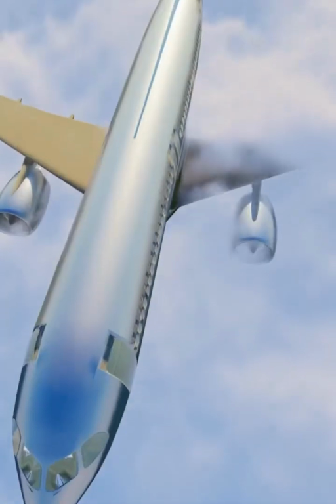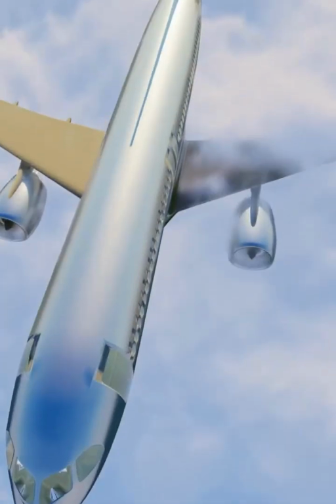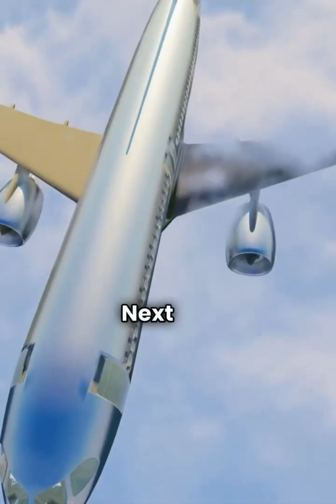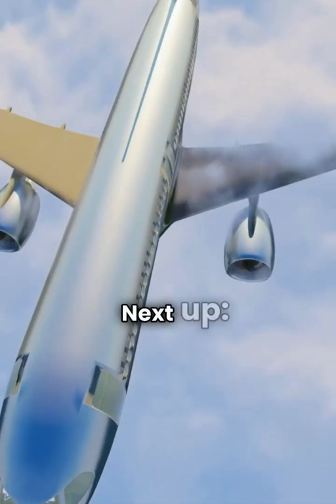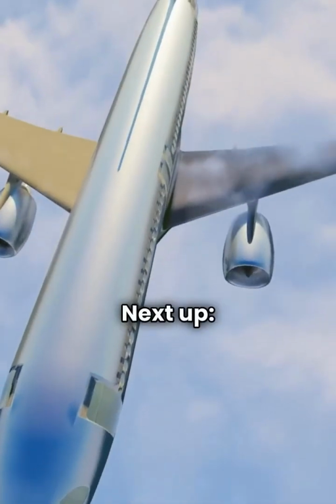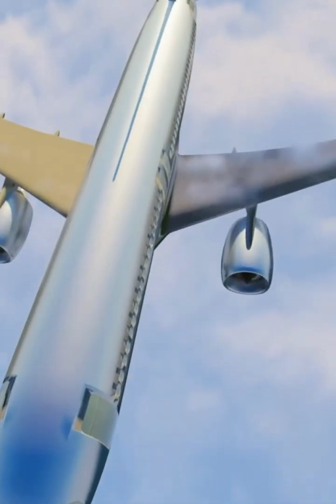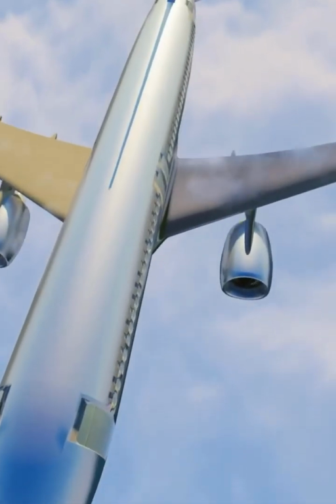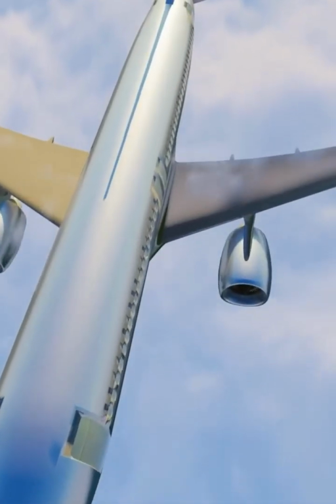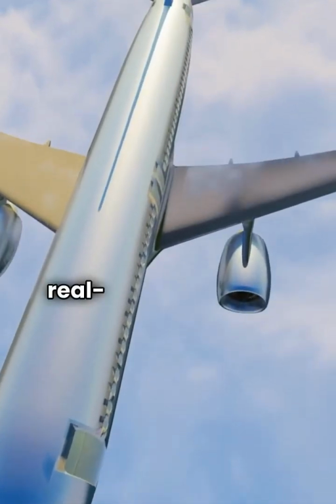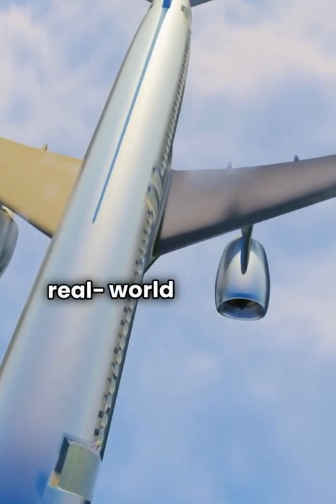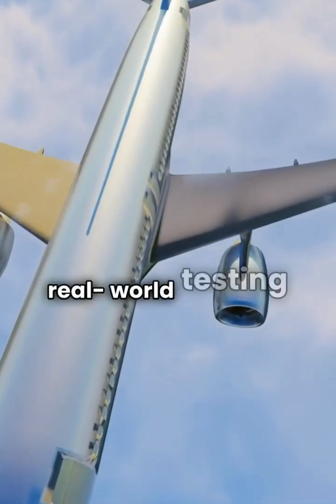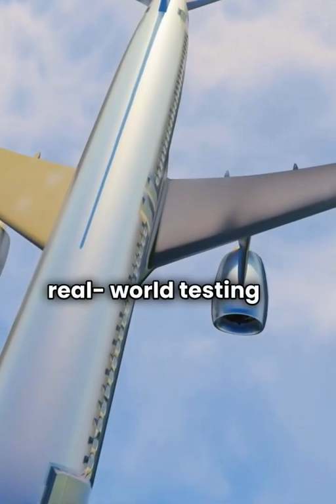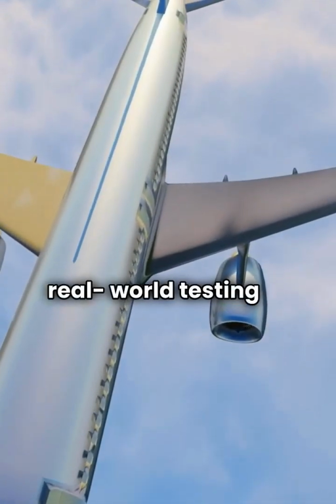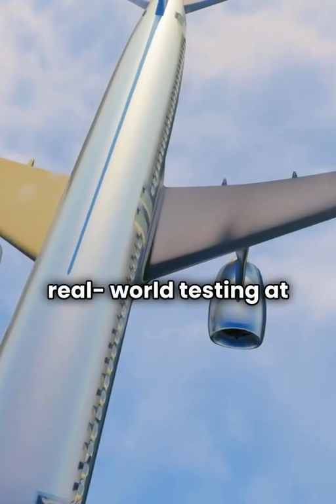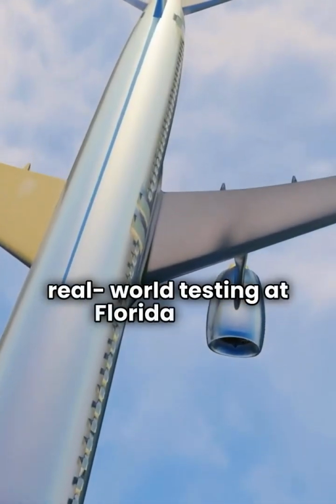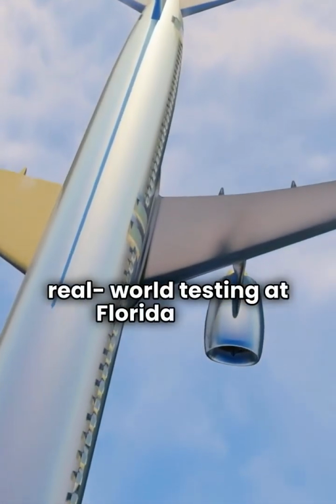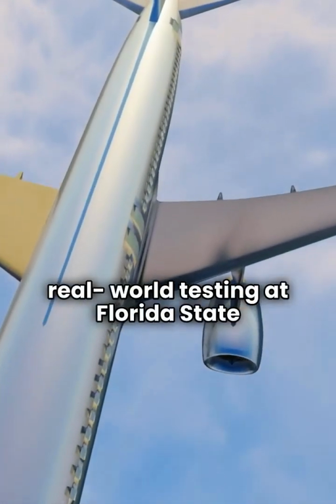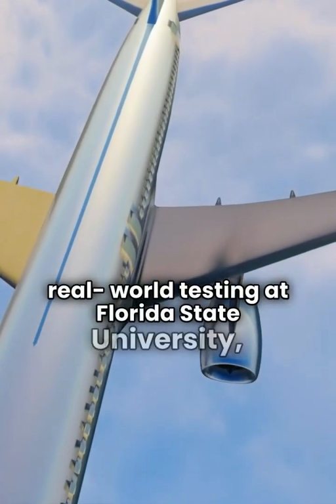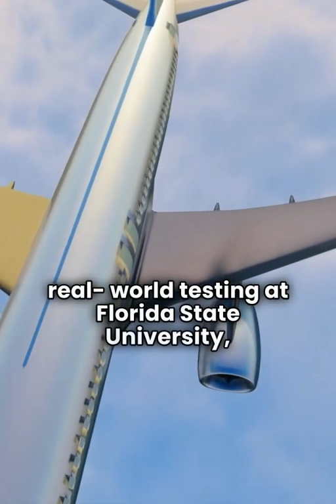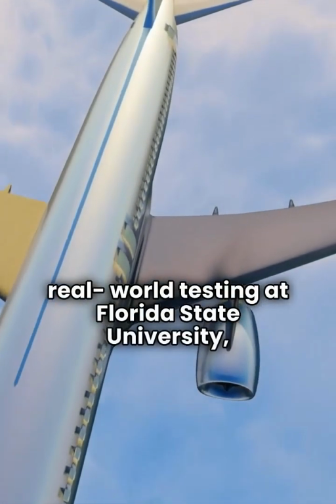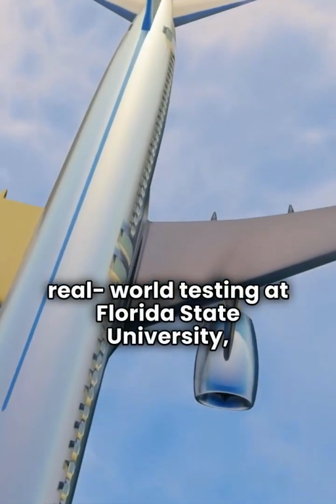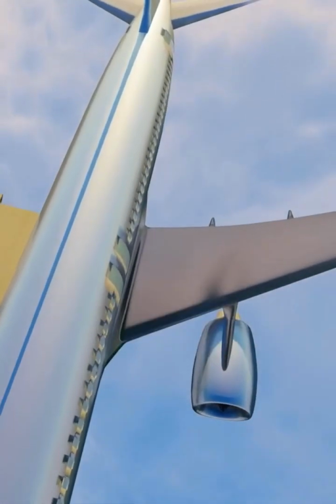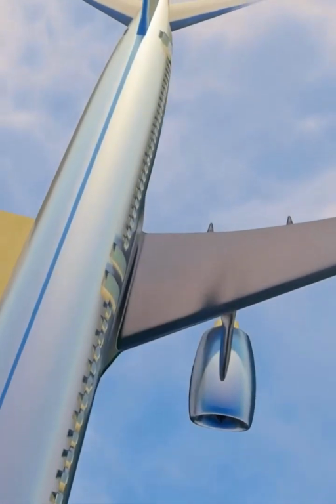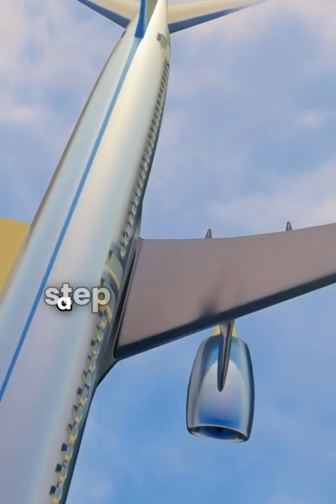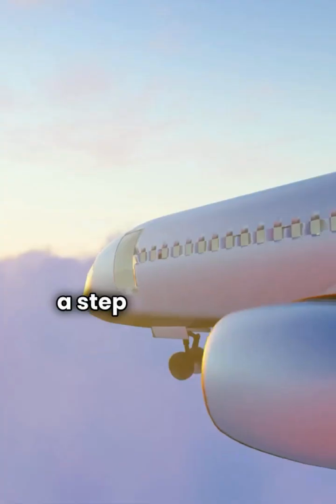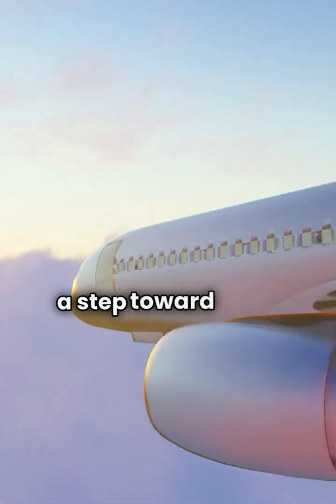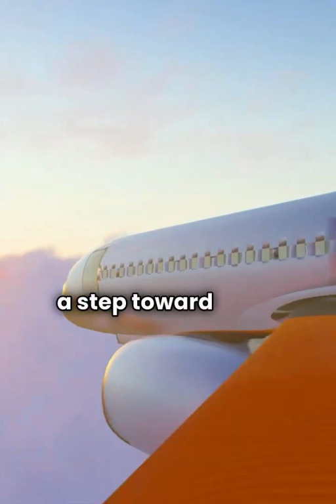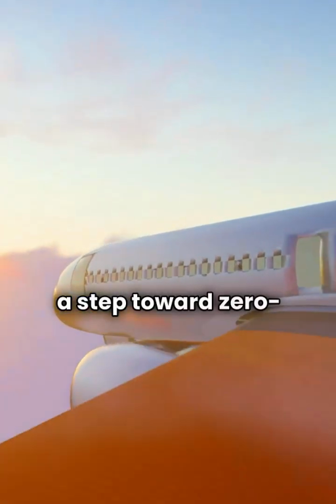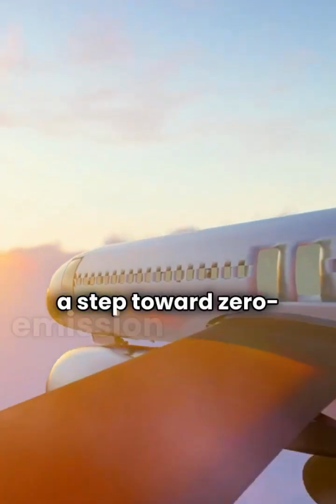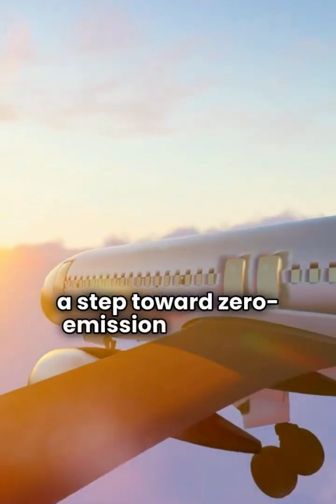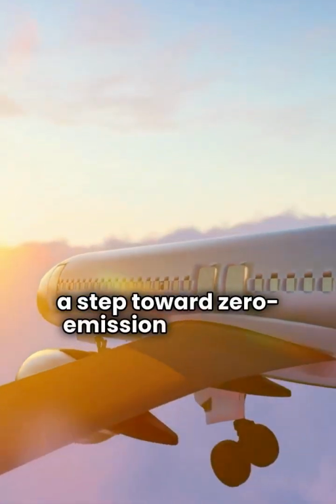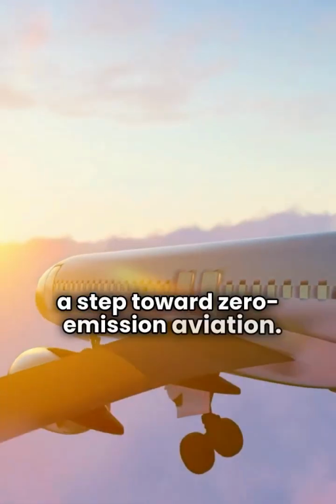Next up, real-world testing at Florida State University — a step toward zero-emission aviation.